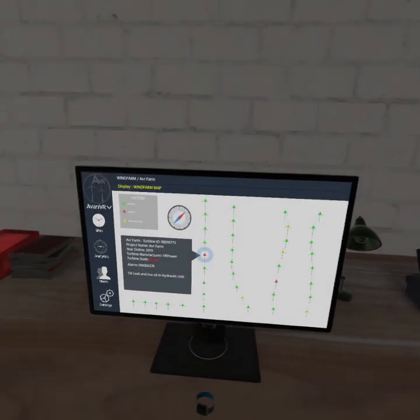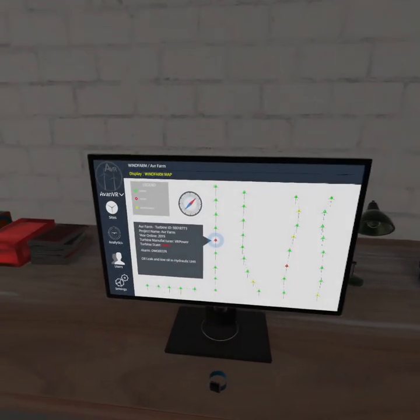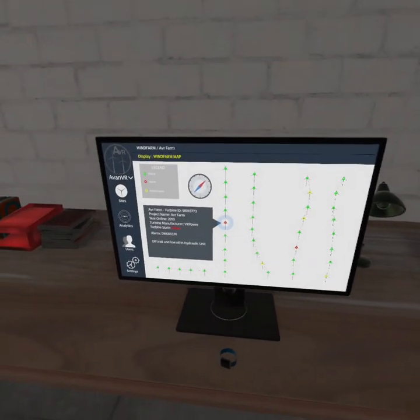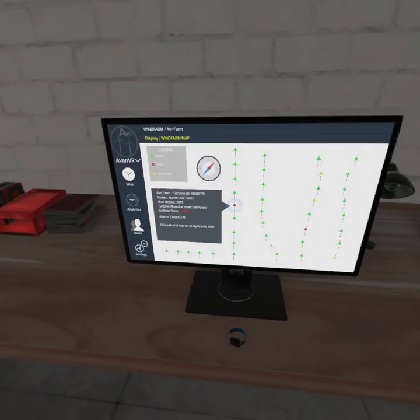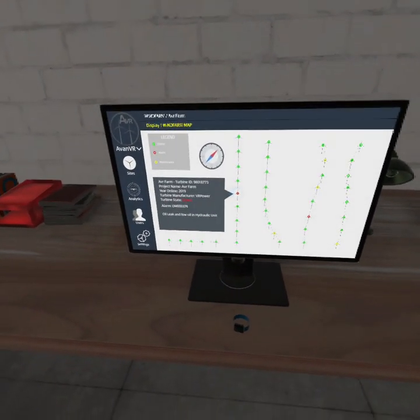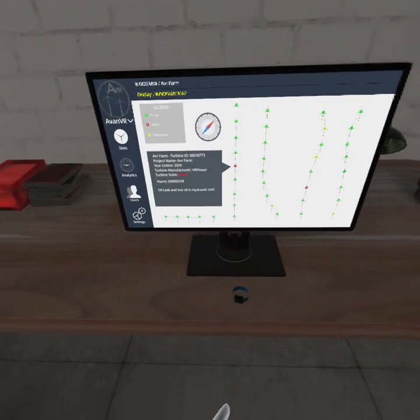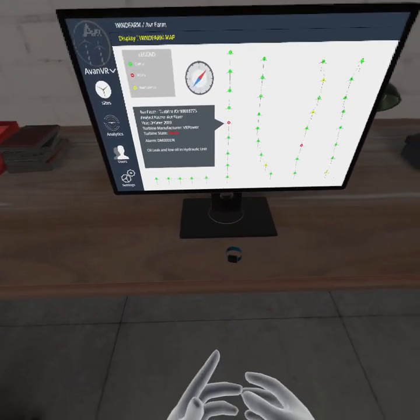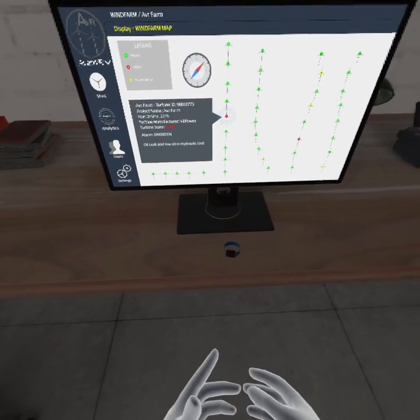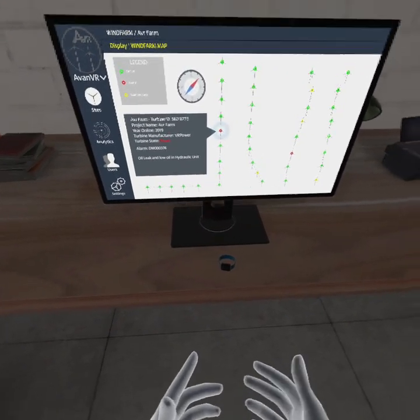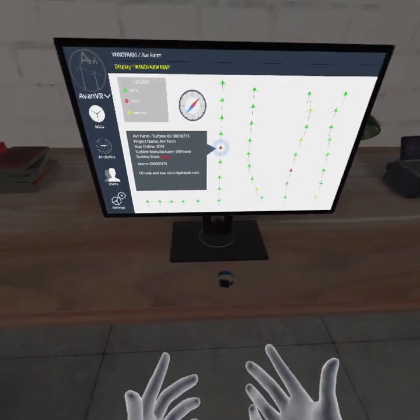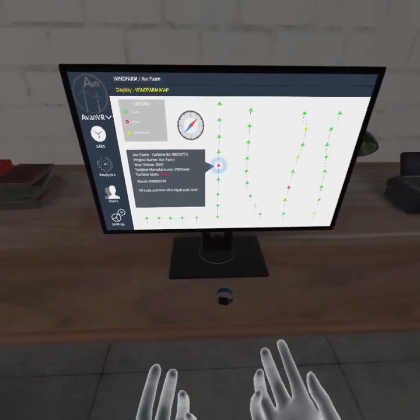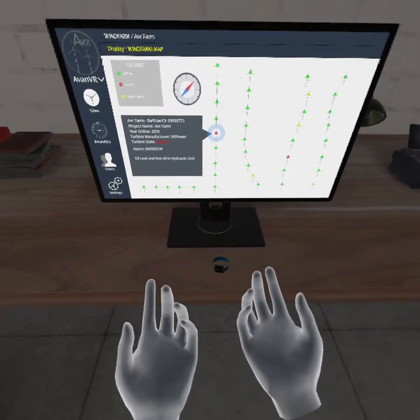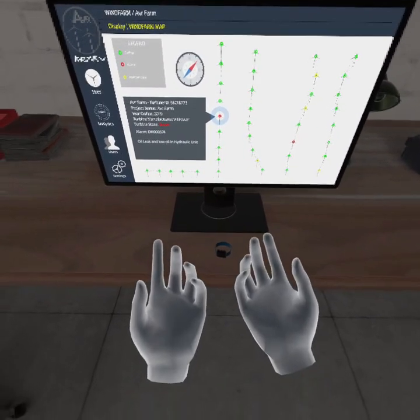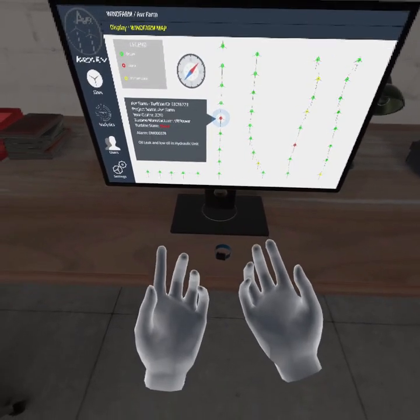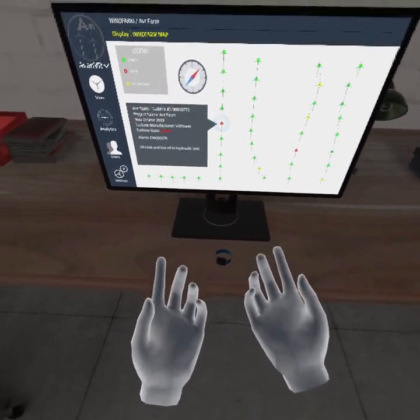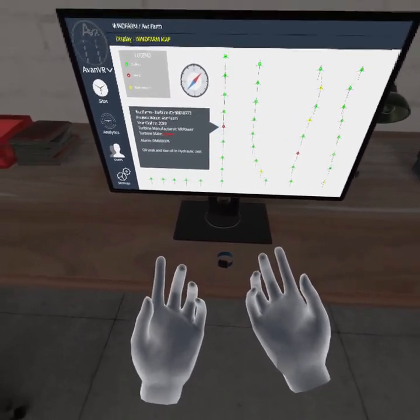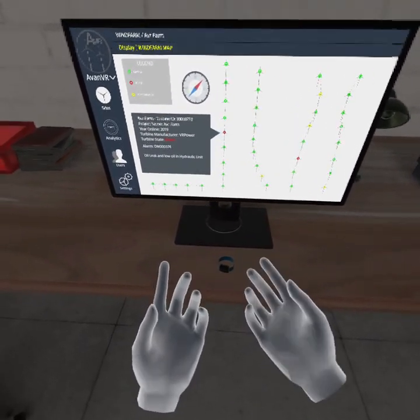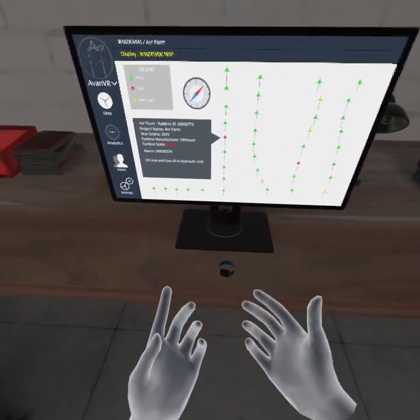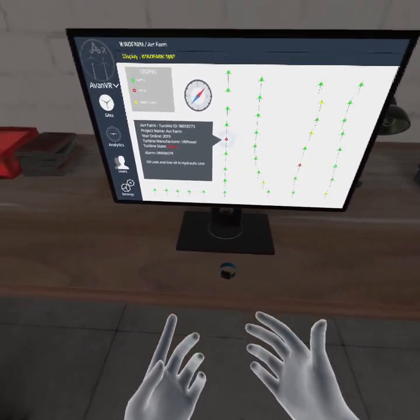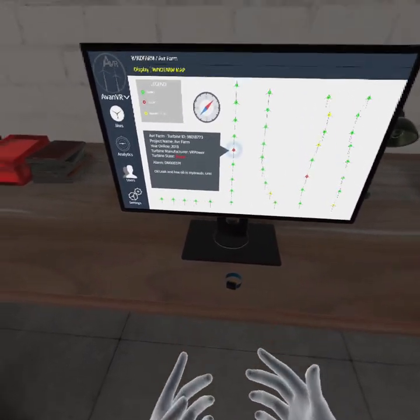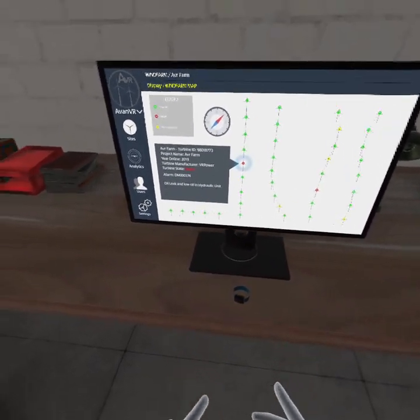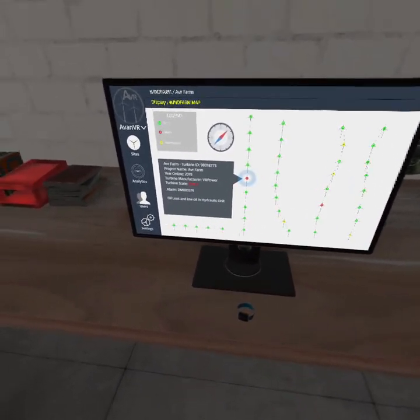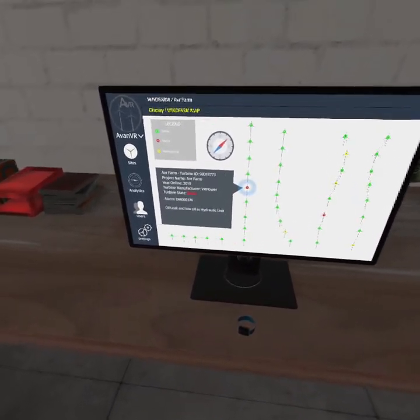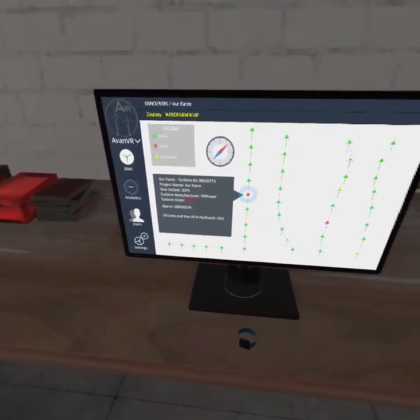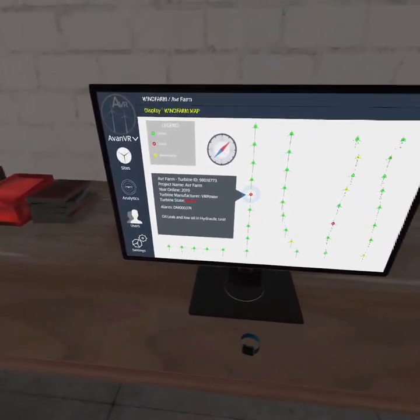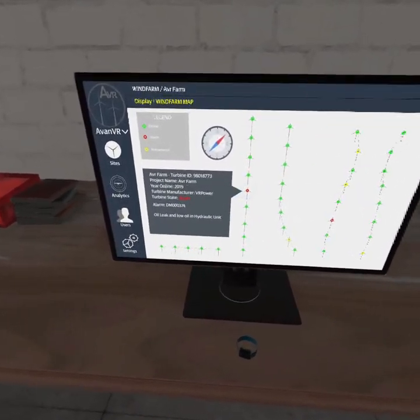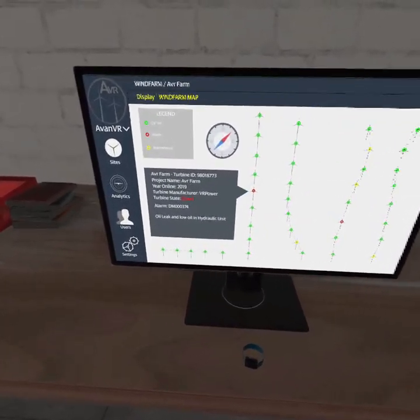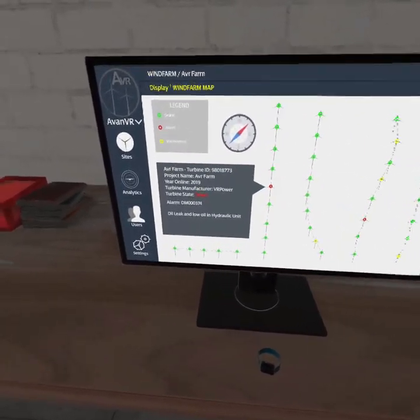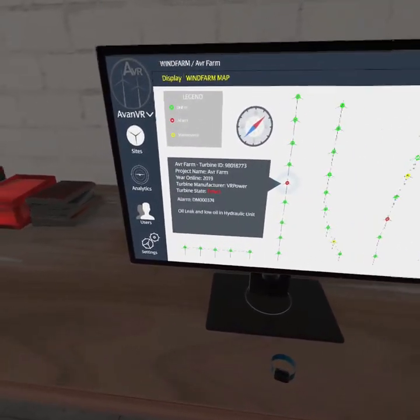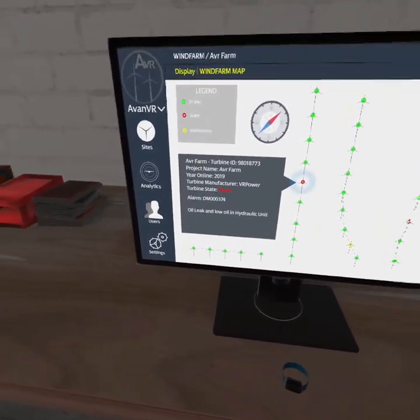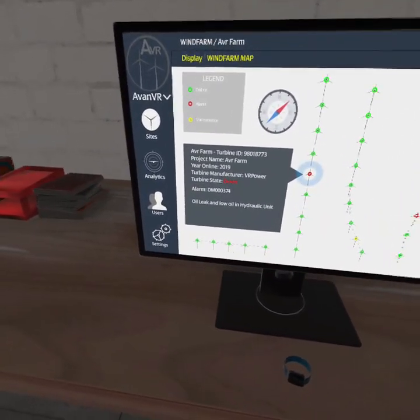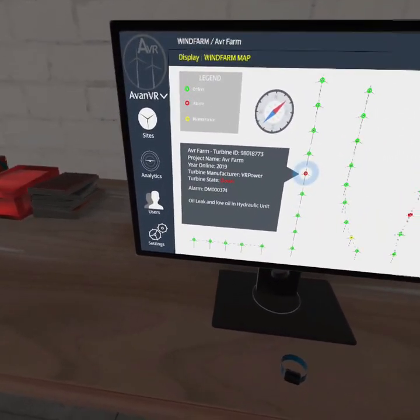Welcome to AVR. Click on the turbine that is currently down, then start the module to begin.